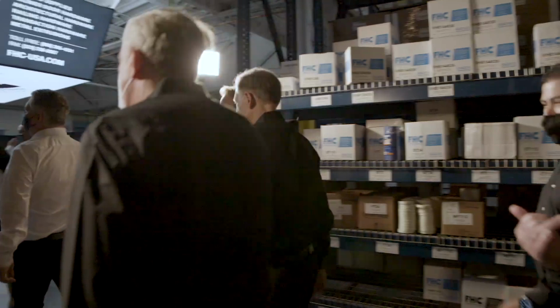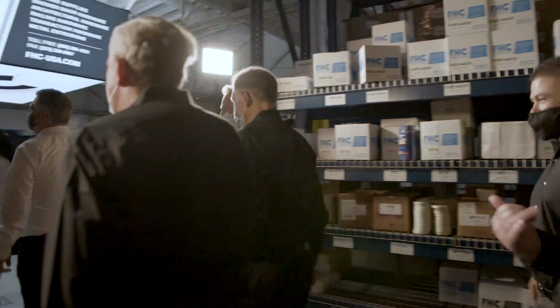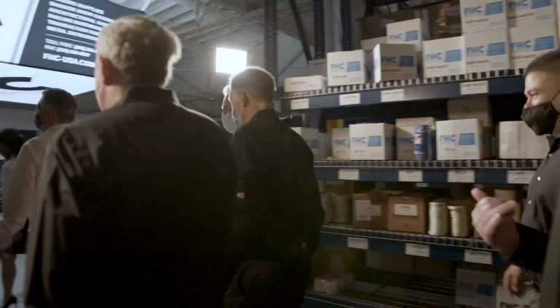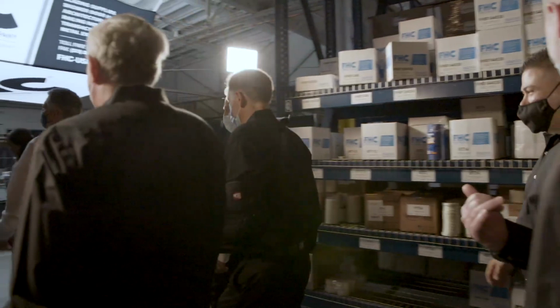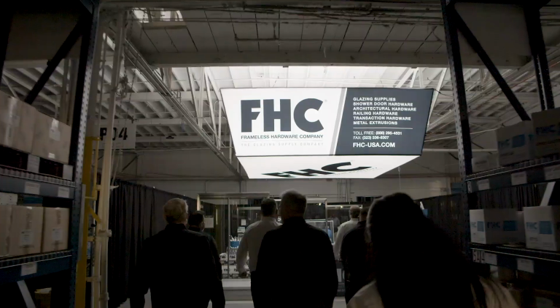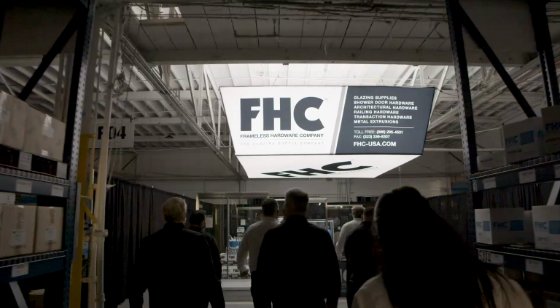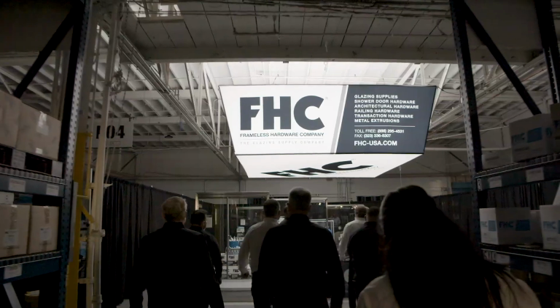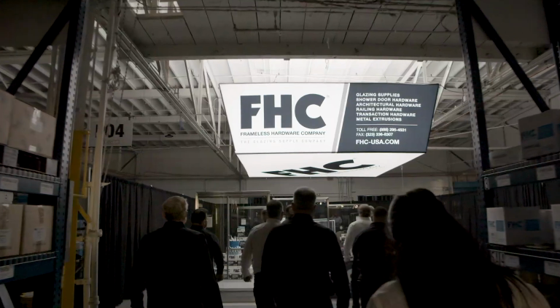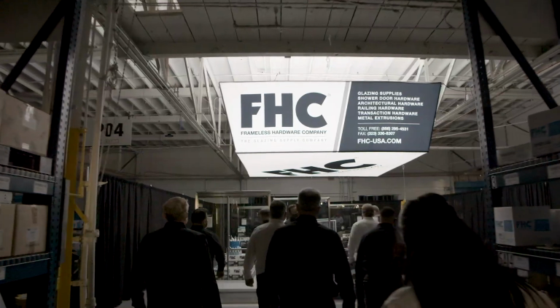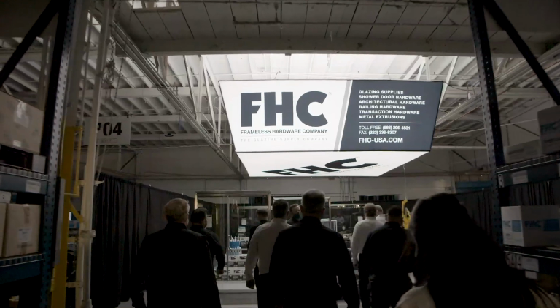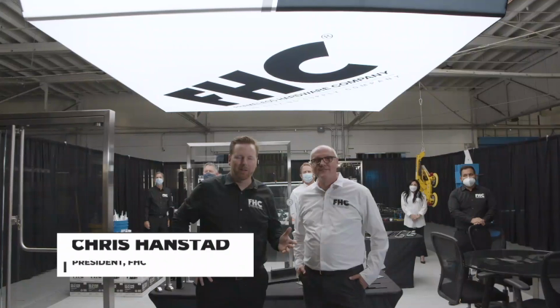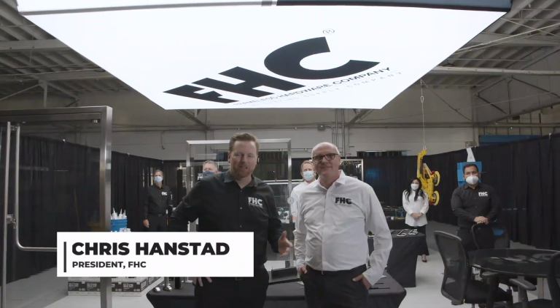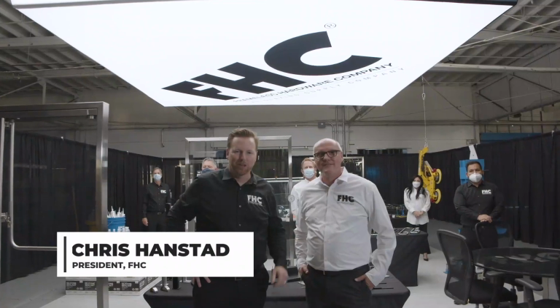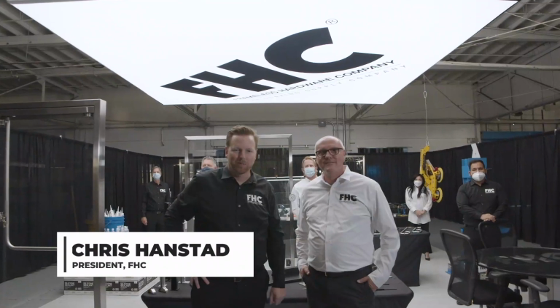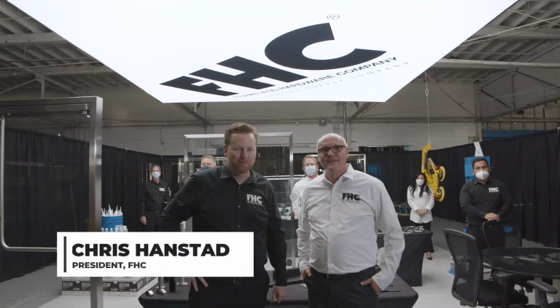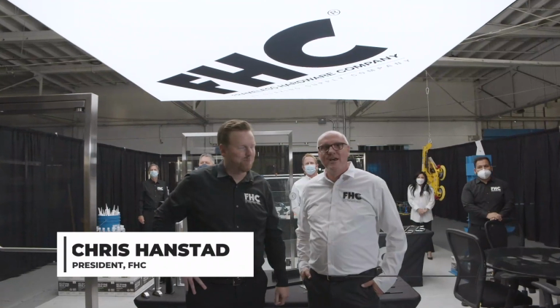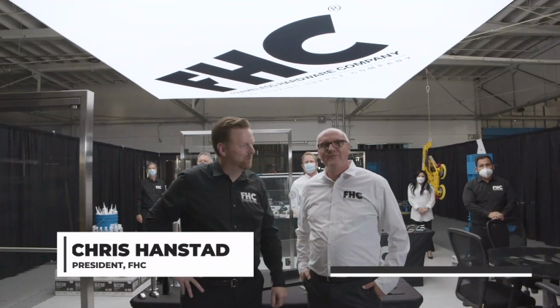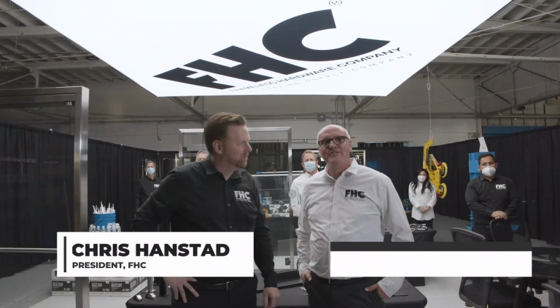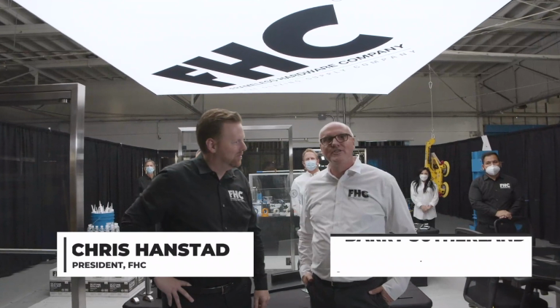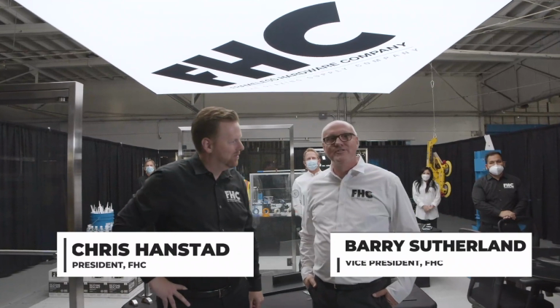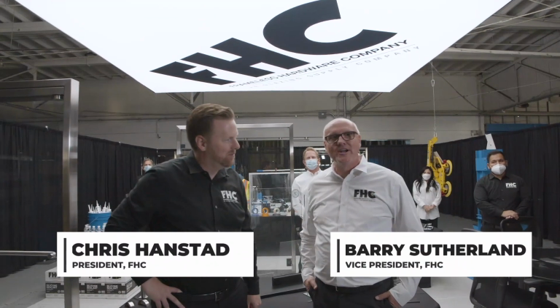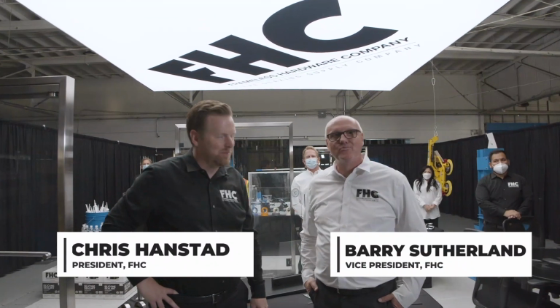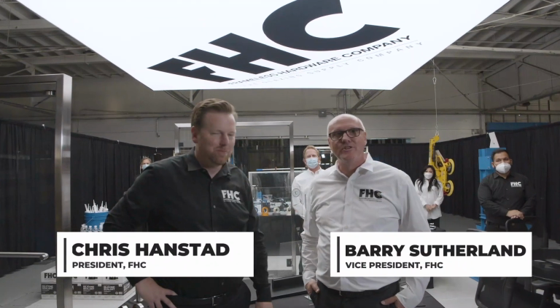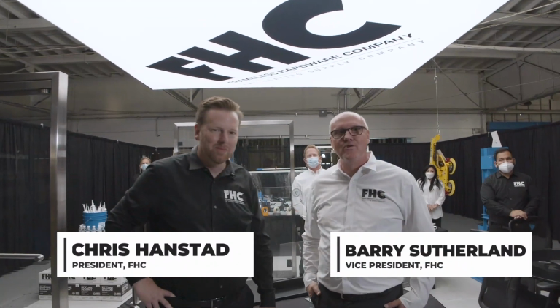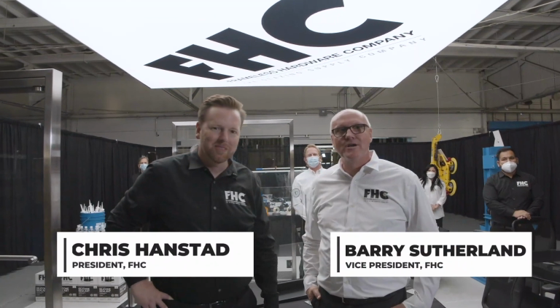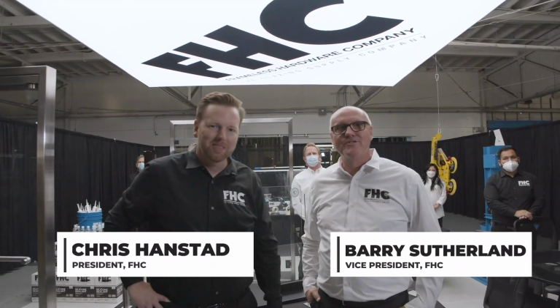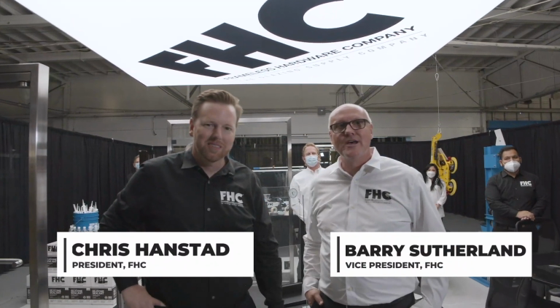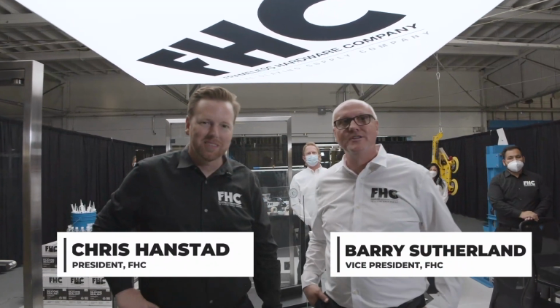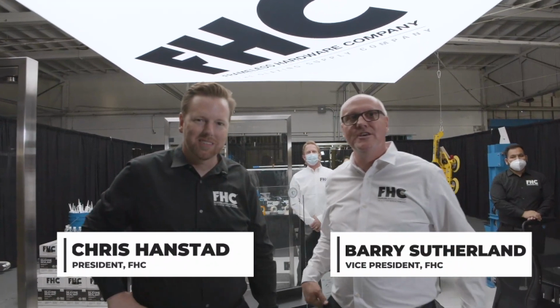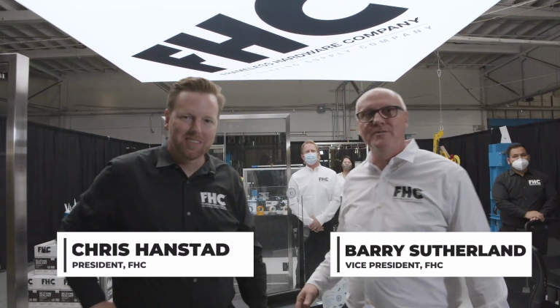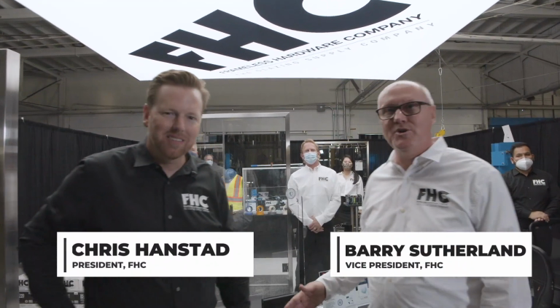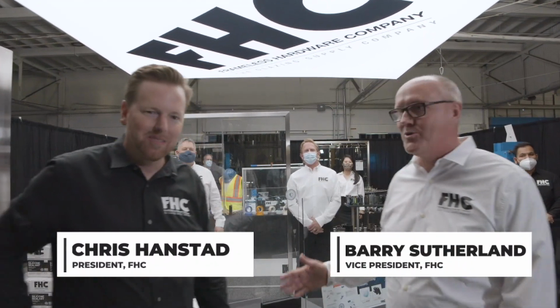Who says the Glass Build Show isn't happening this year? FHC has decided to bring the products and the team to you.